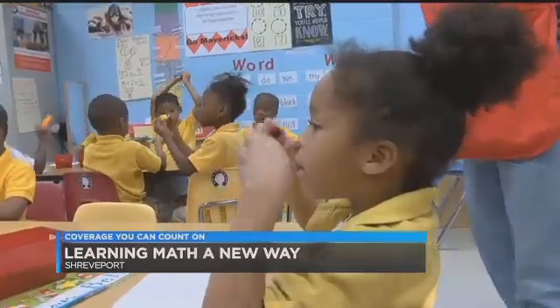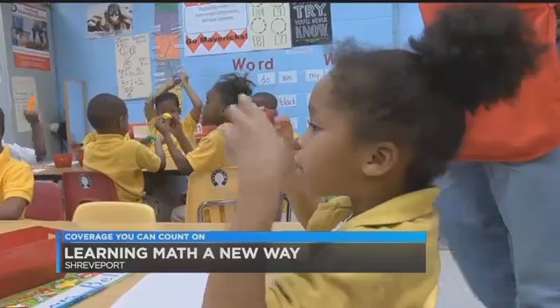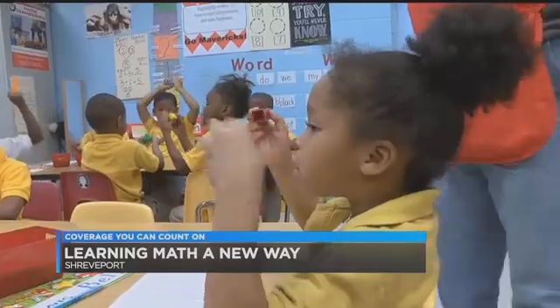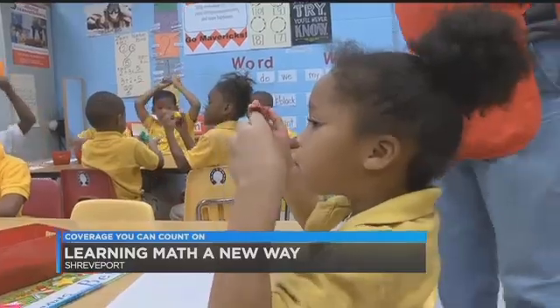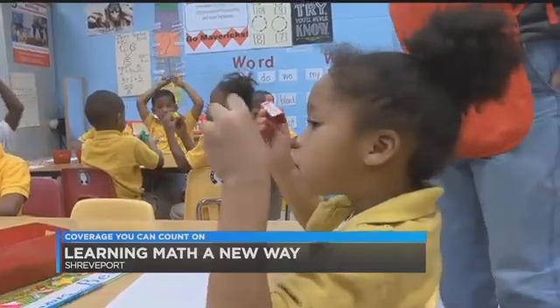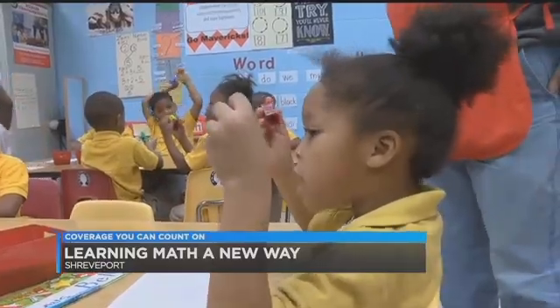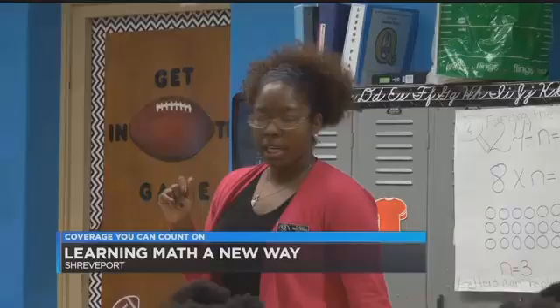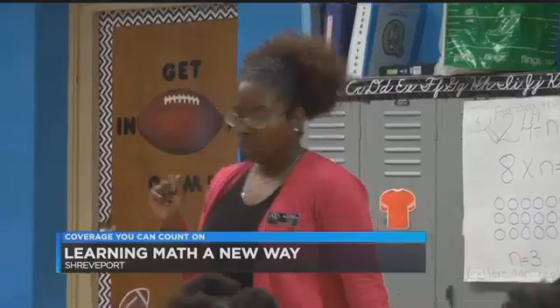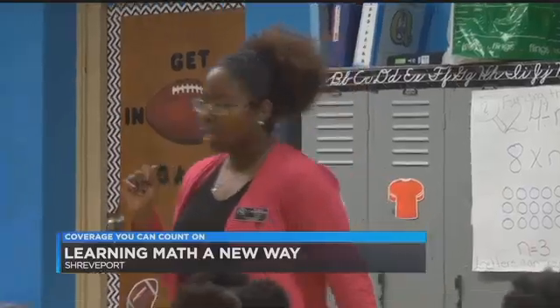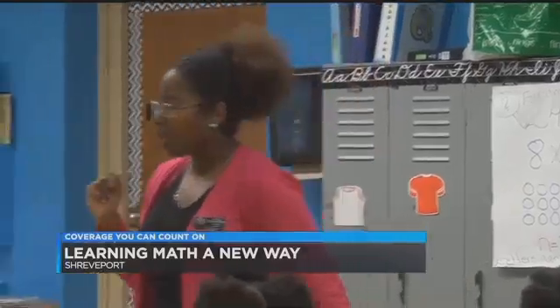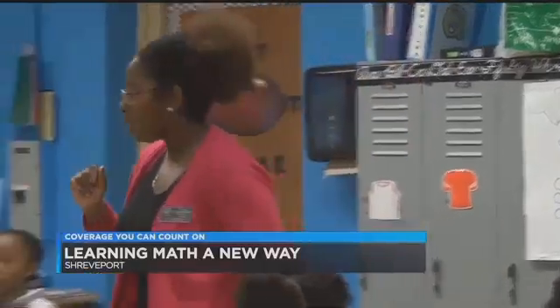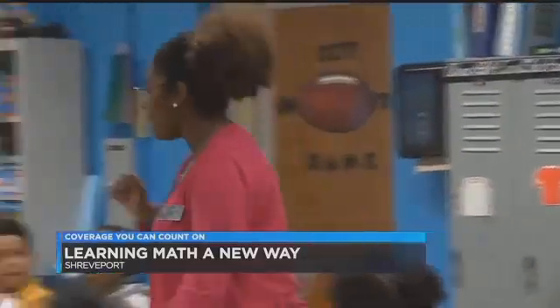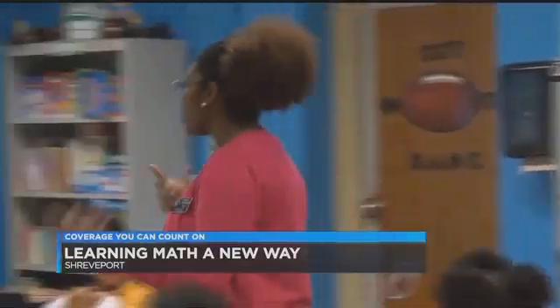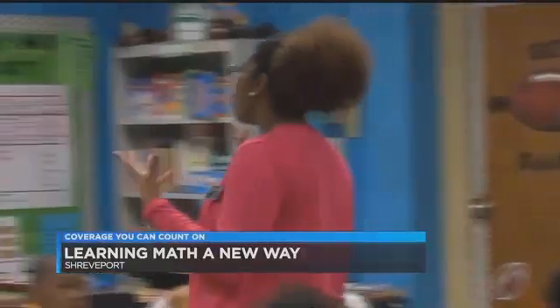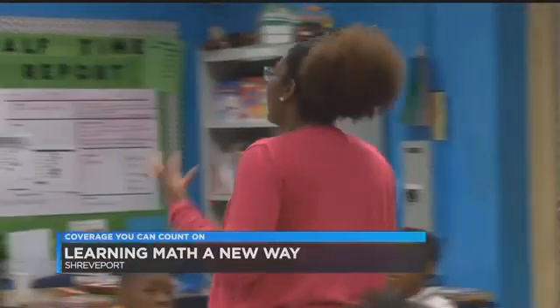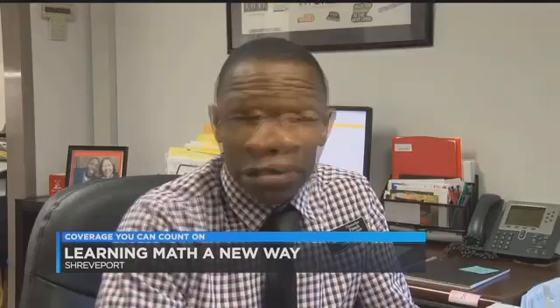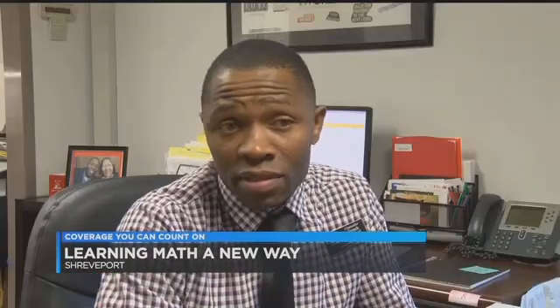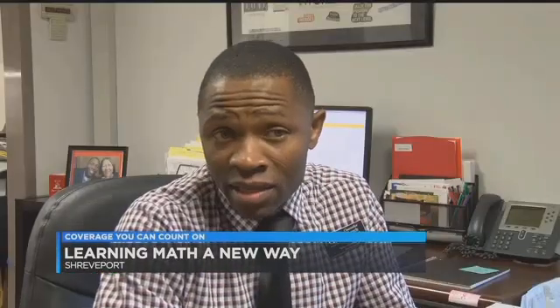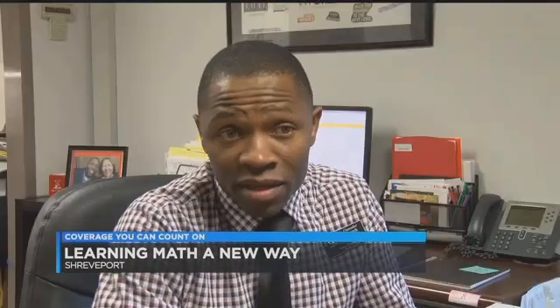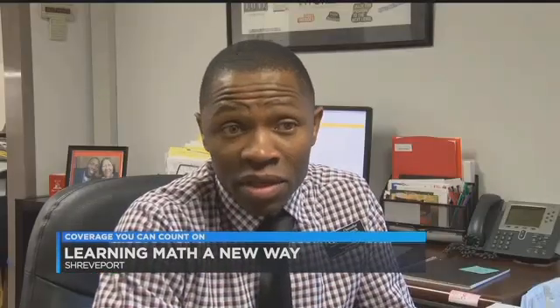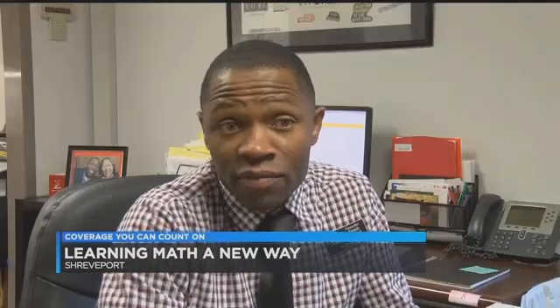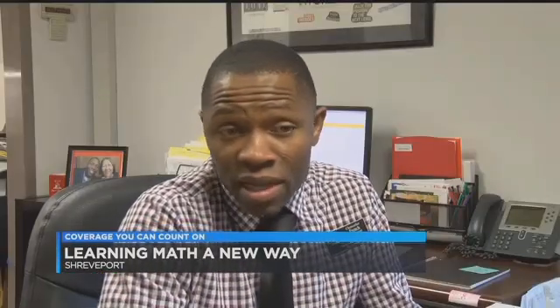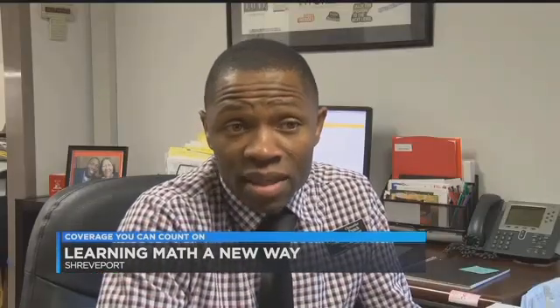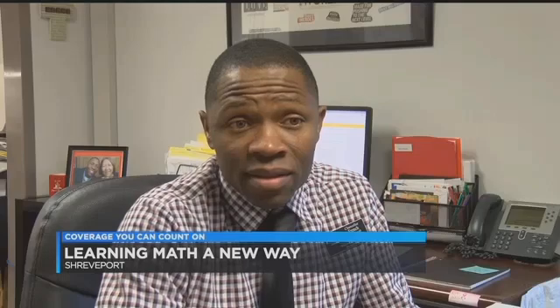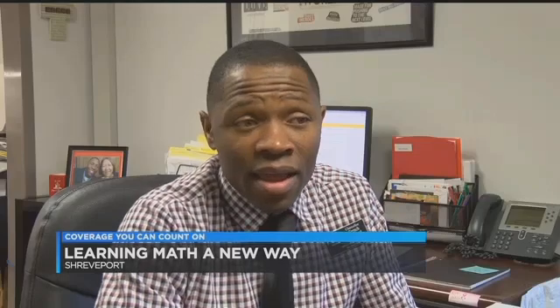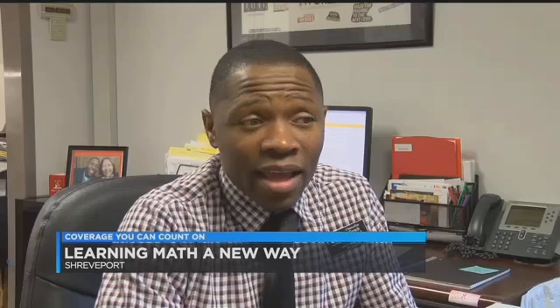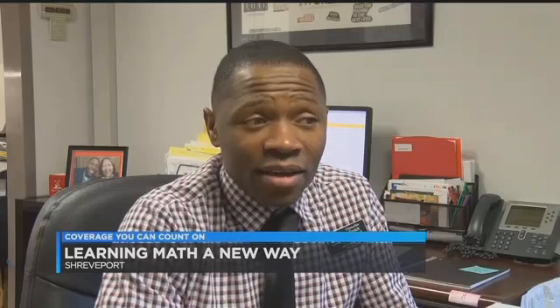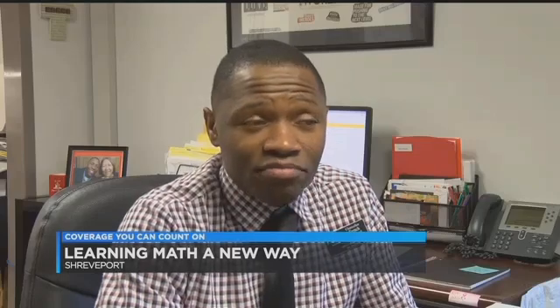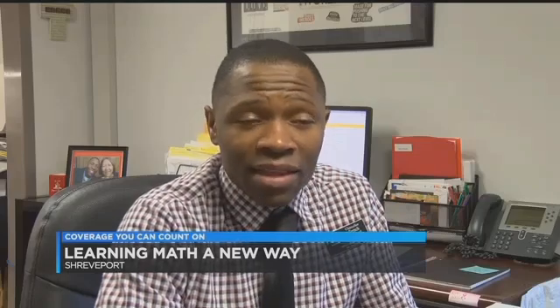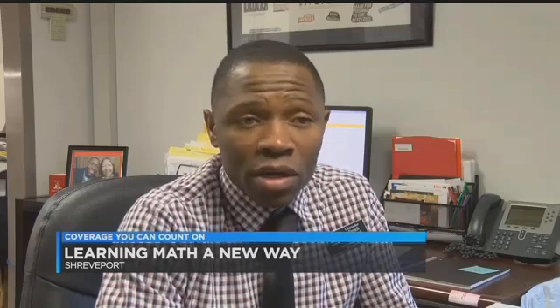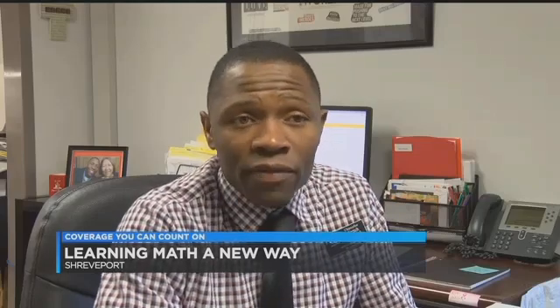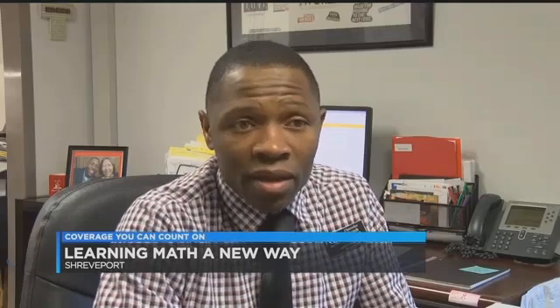The teachers have grown tremendously, as well as the students have. I'm looking for great results at the end of the year for state testing, and I think we're going to do fine.